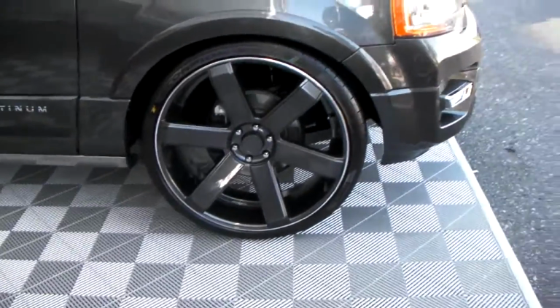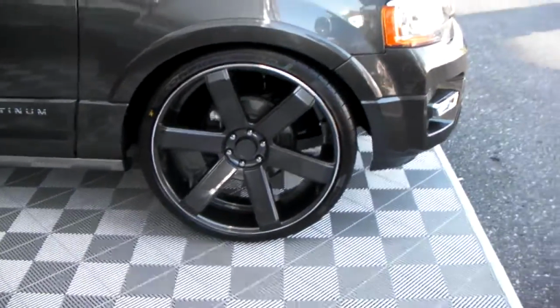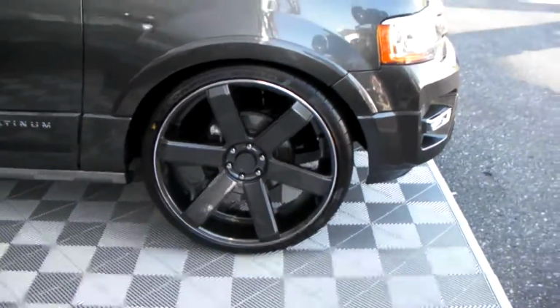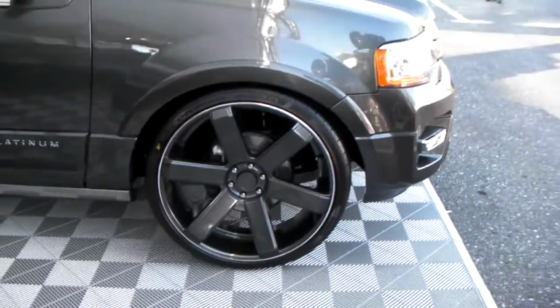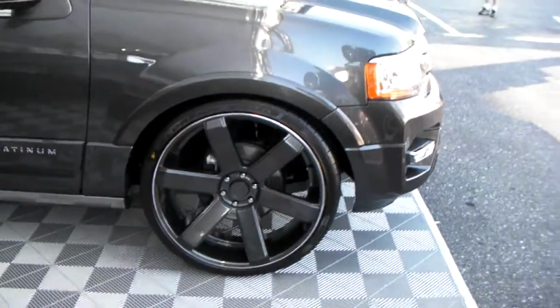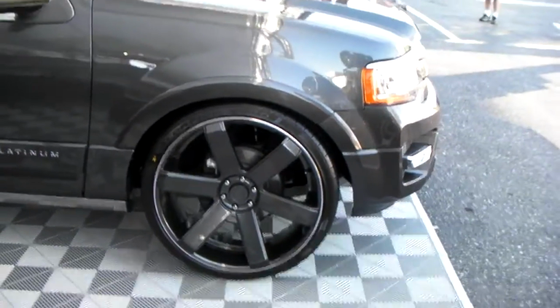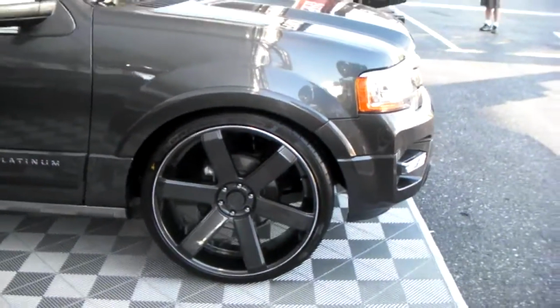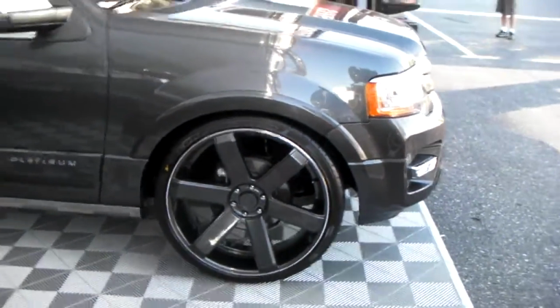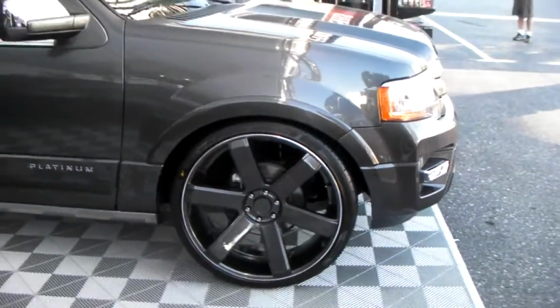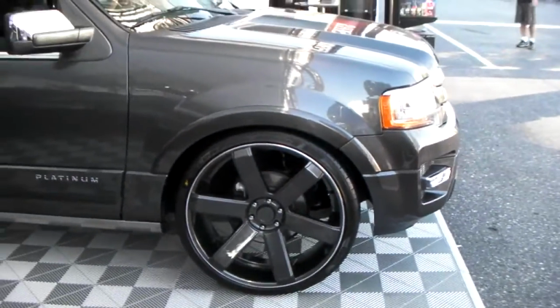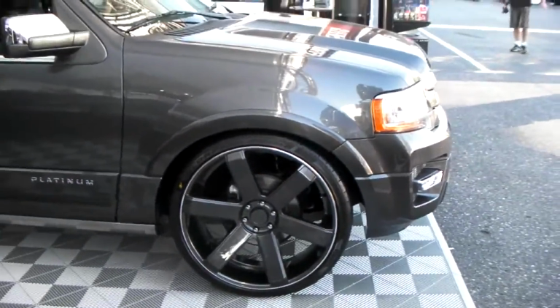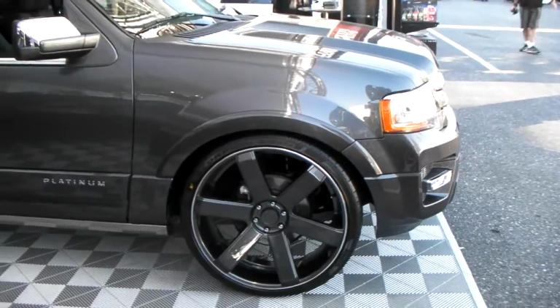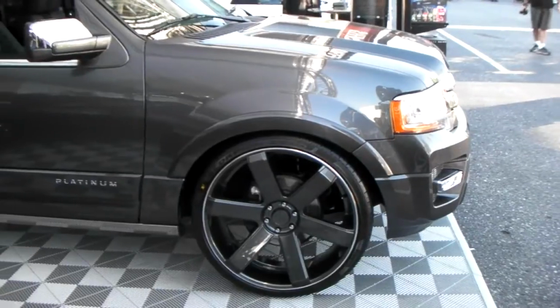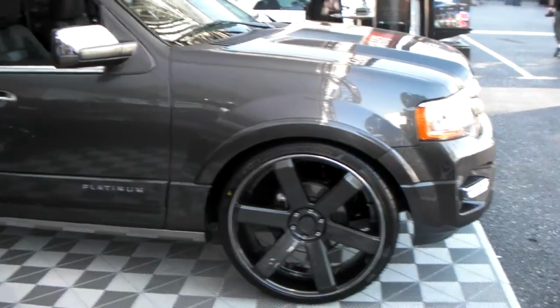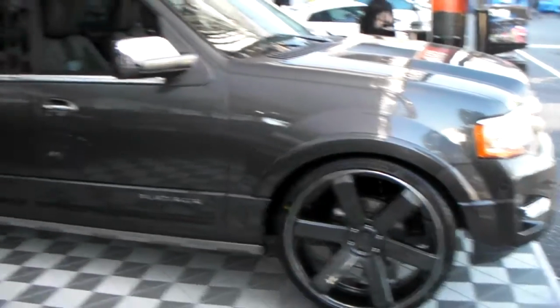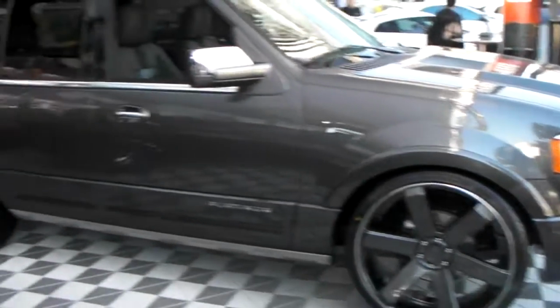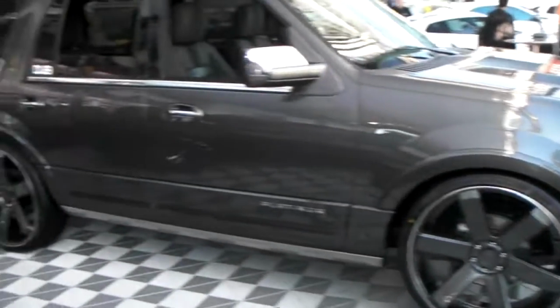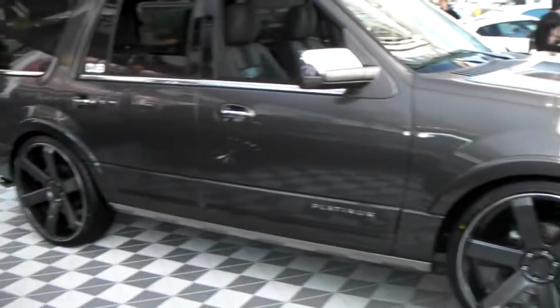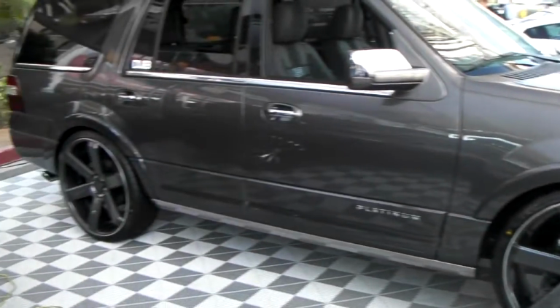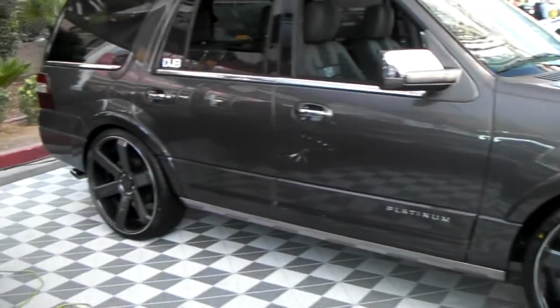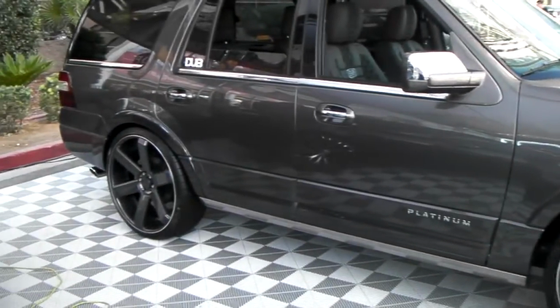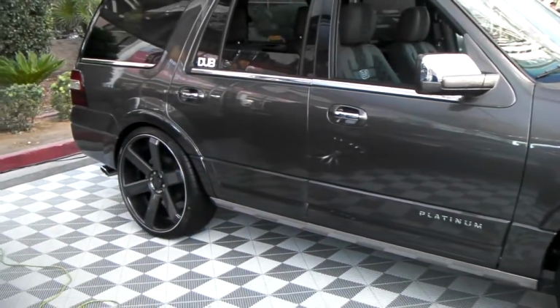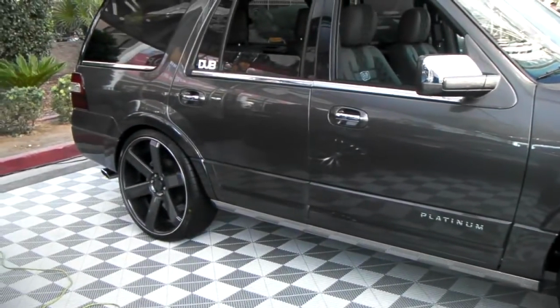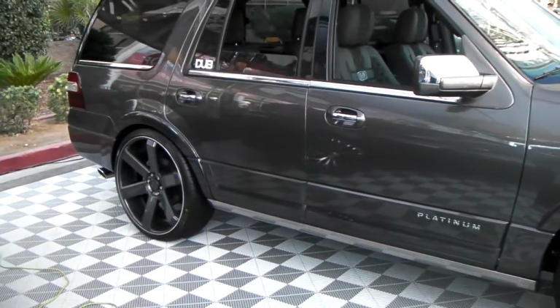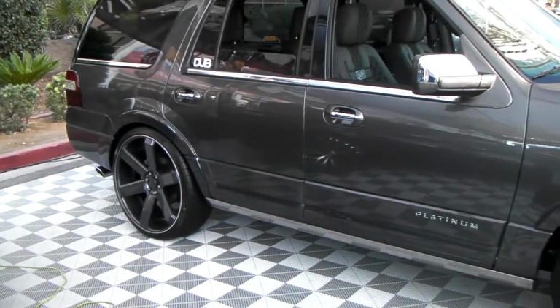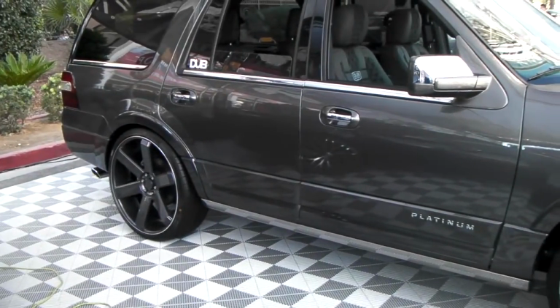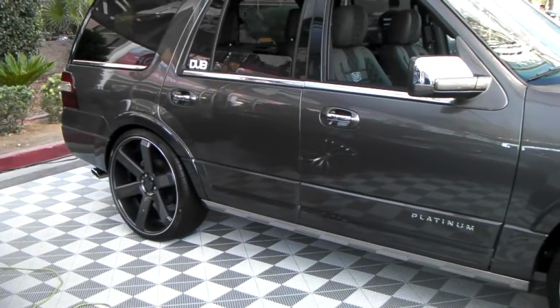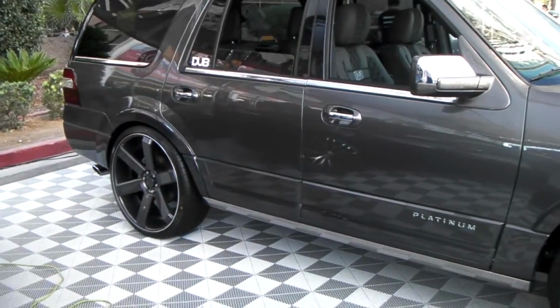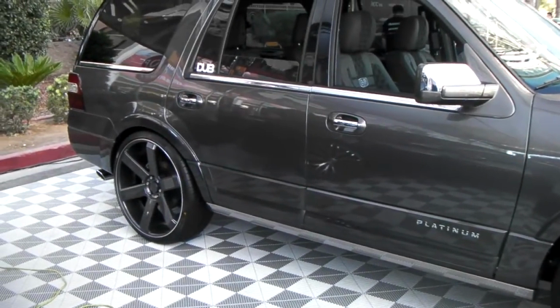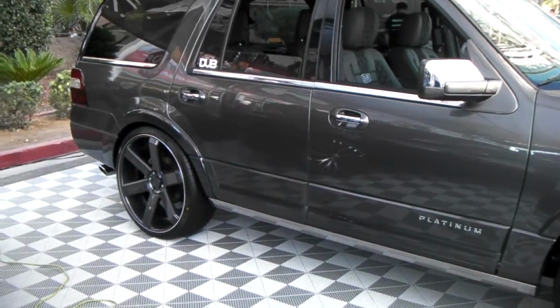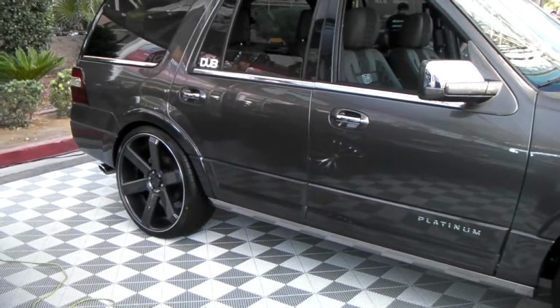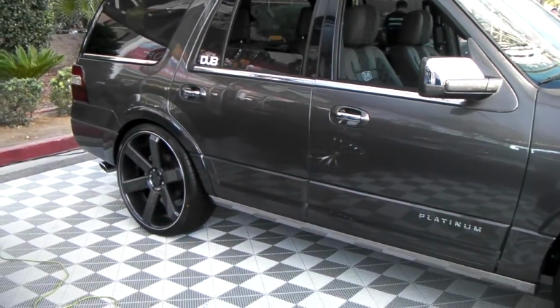Got the 295/30/26 Pirelli tires on here. Beautiful-looking wheel, nice-looking vehicle.